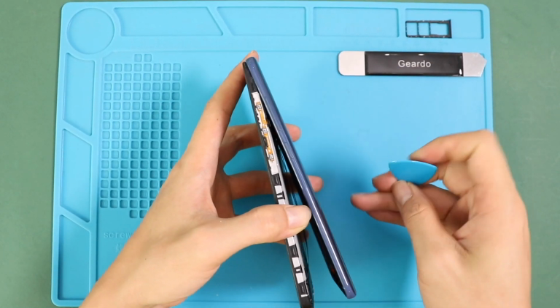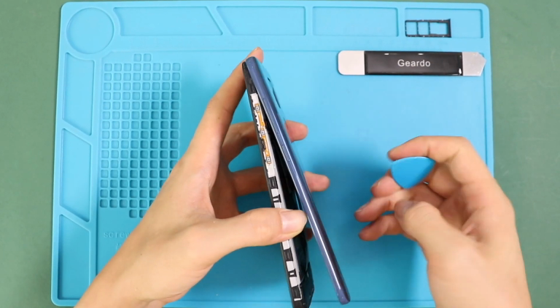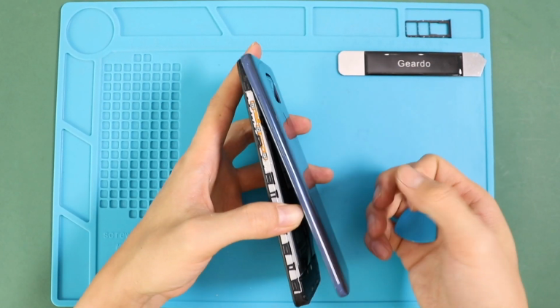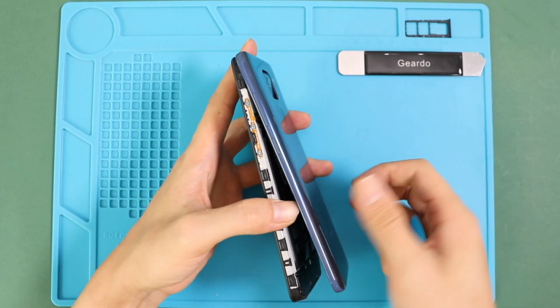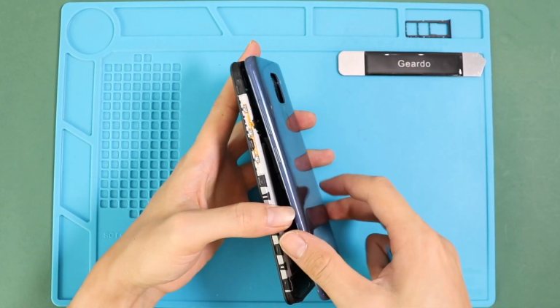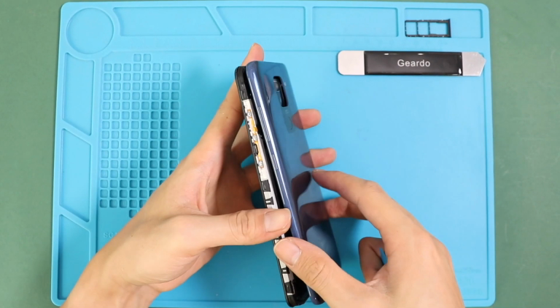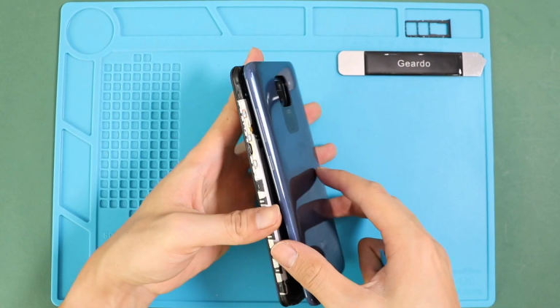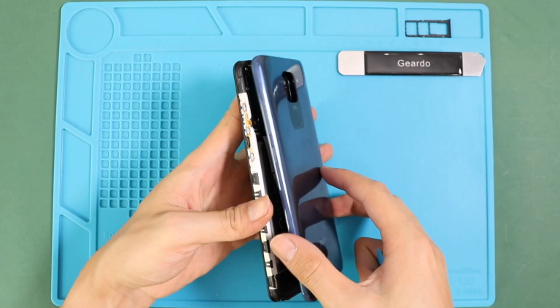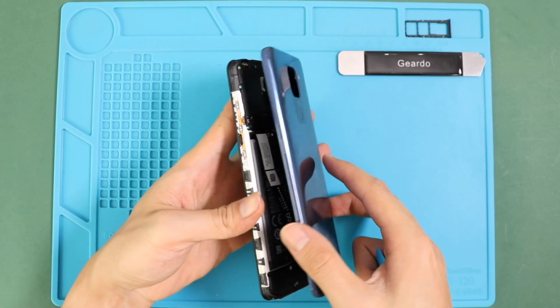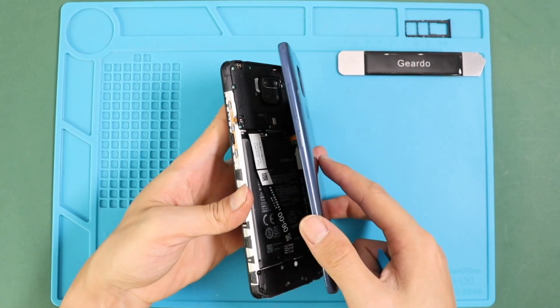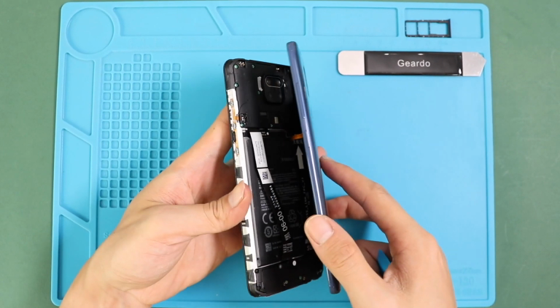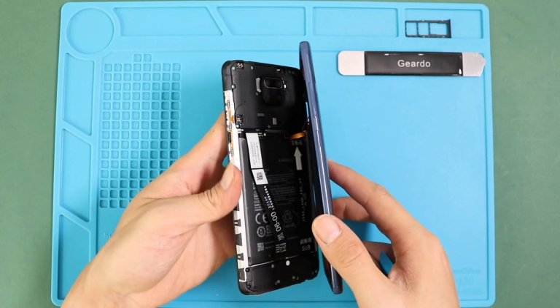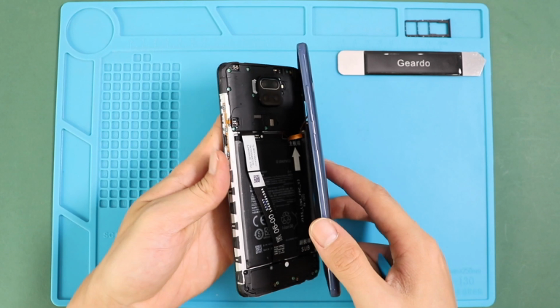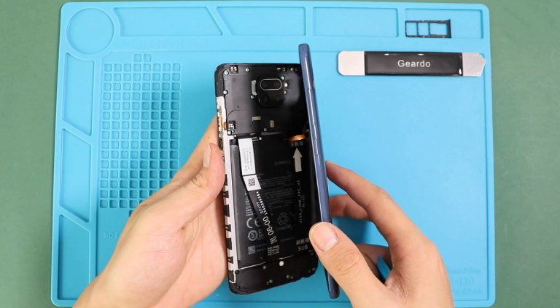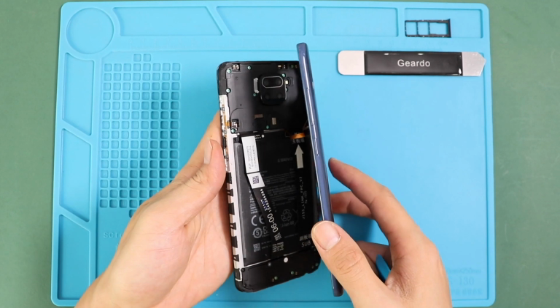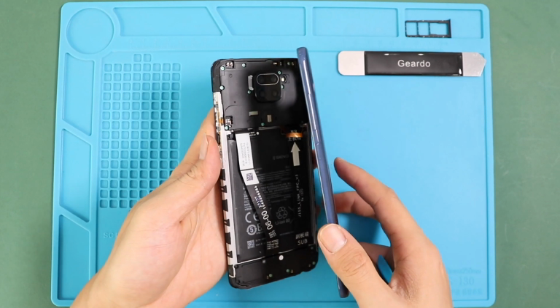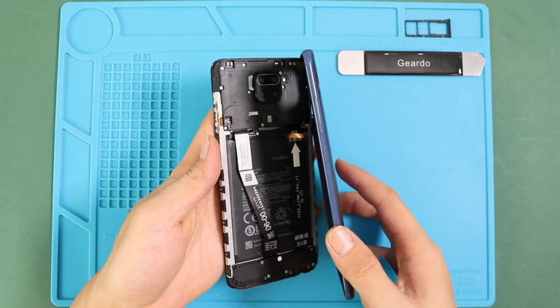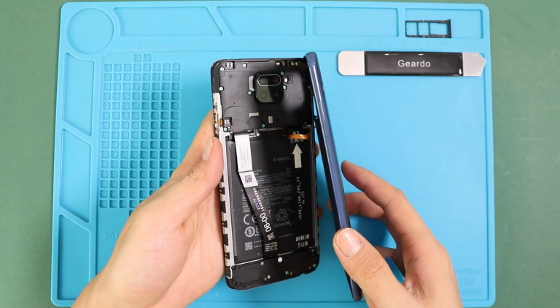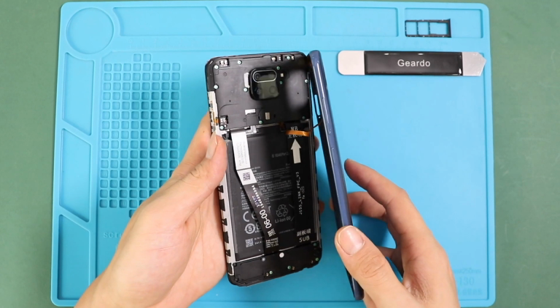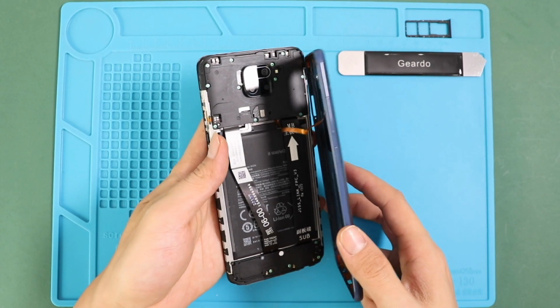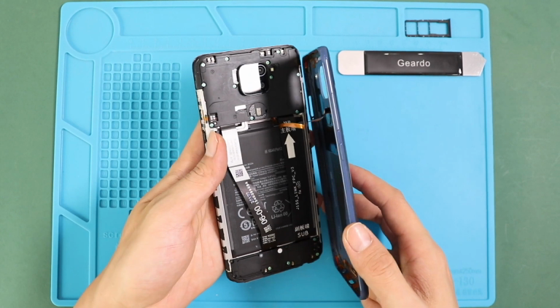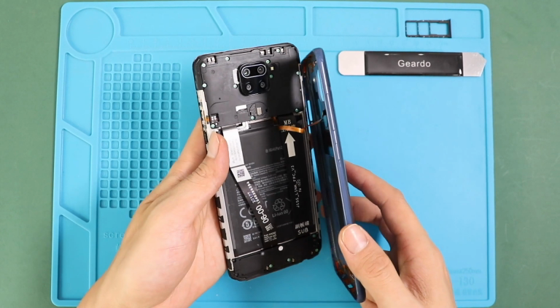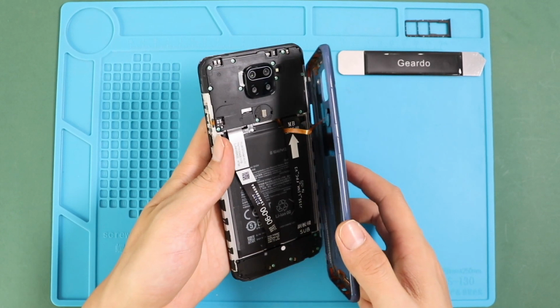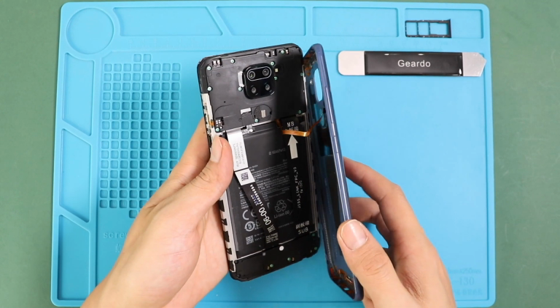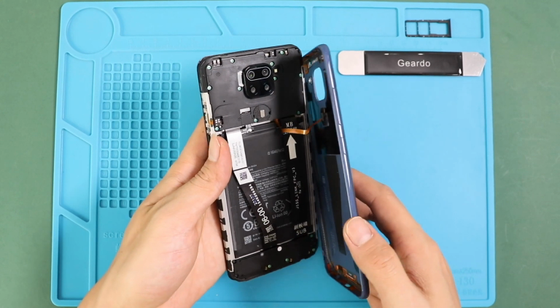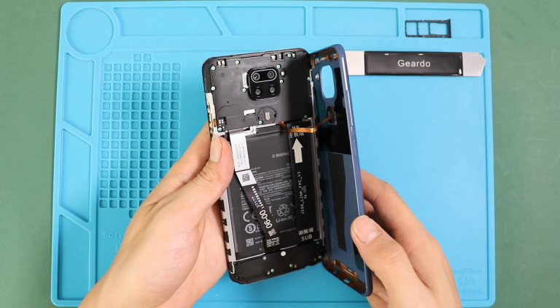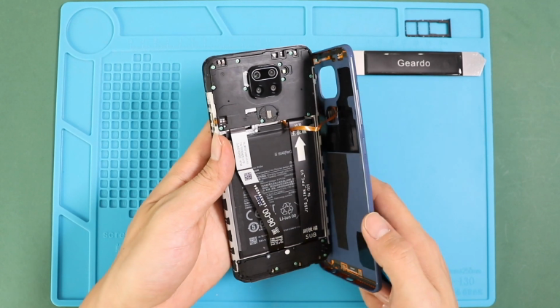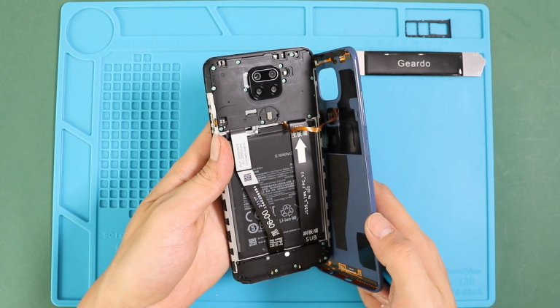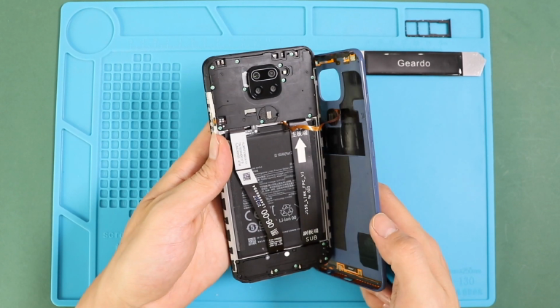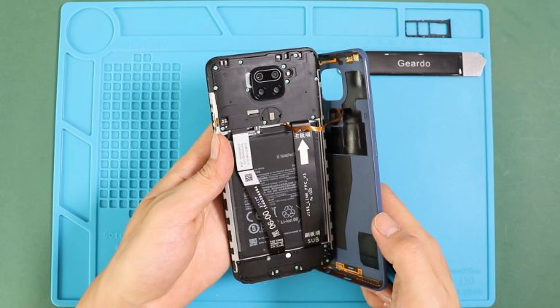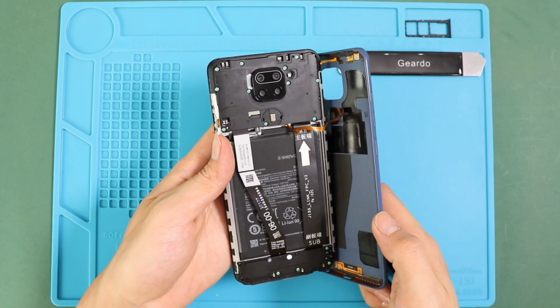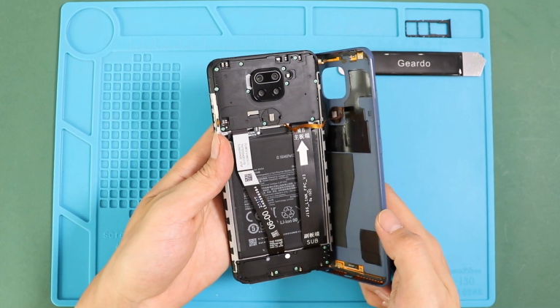Let's take off the back cover, then we have to remove the PCB protector cover by undoing the screws.